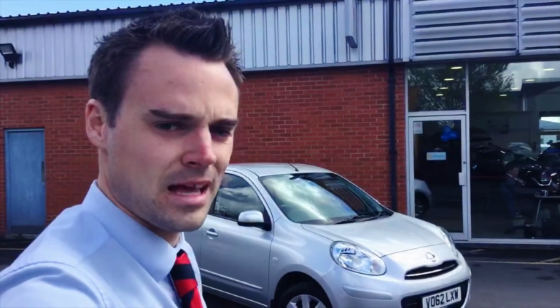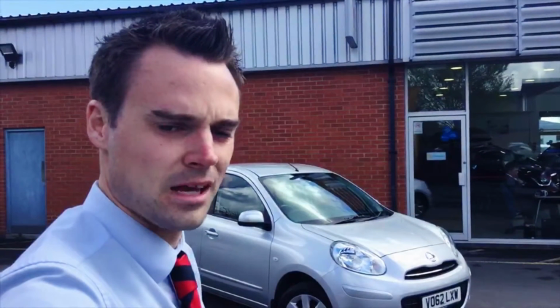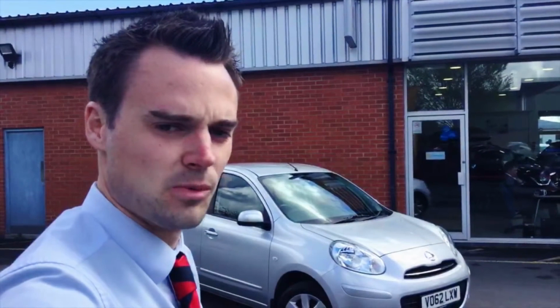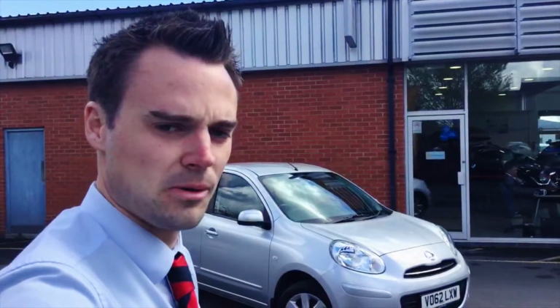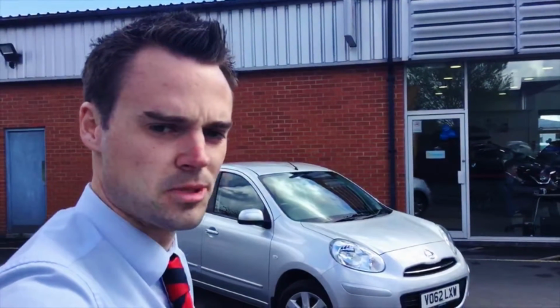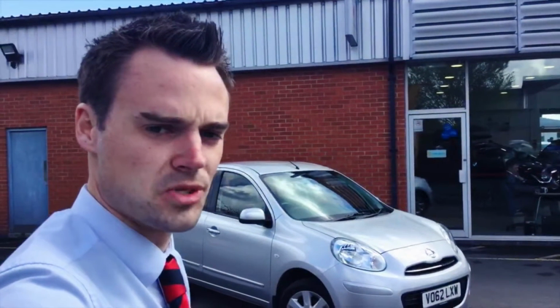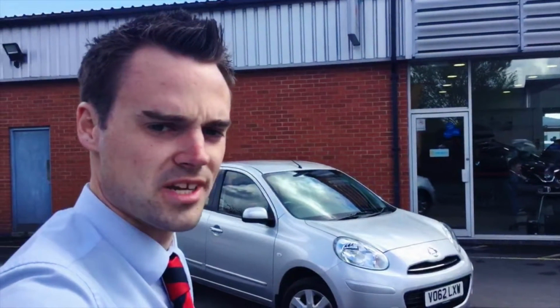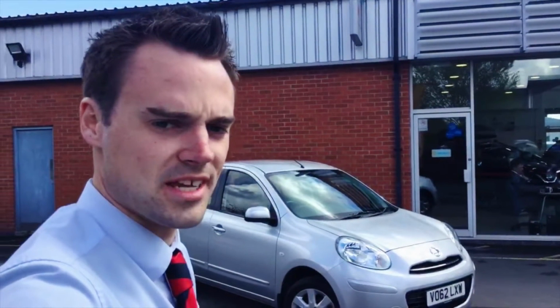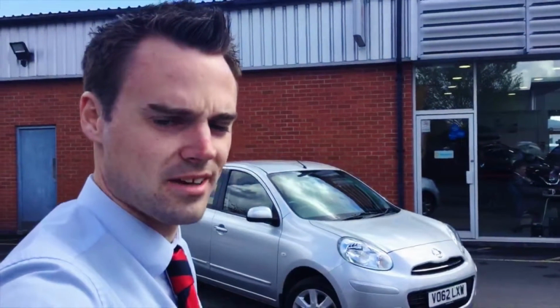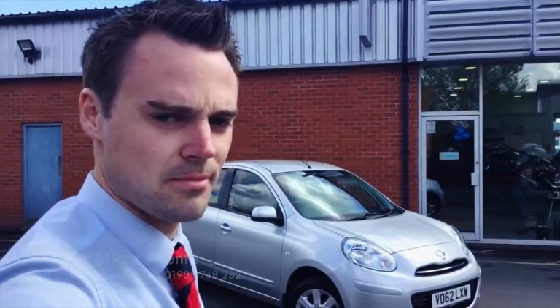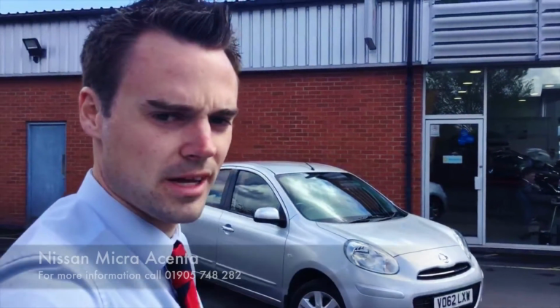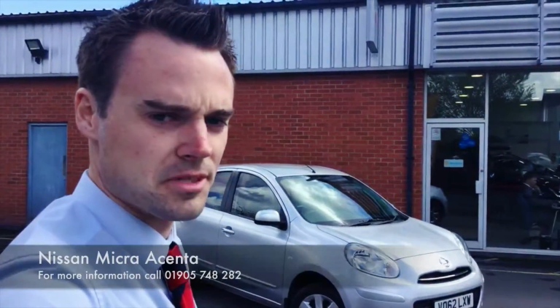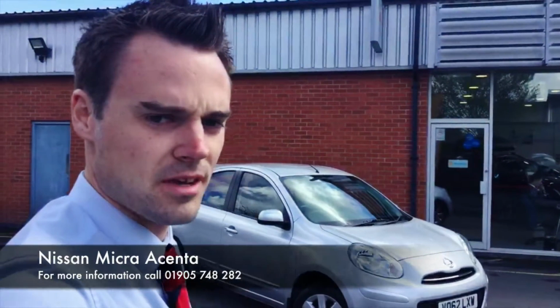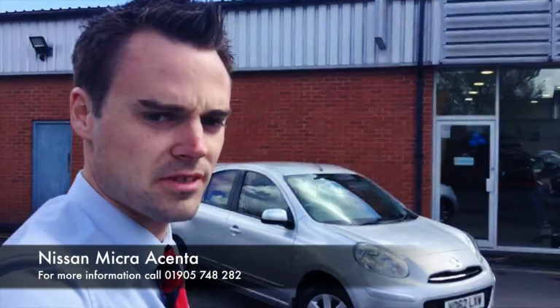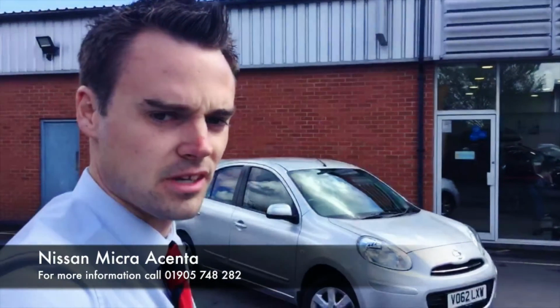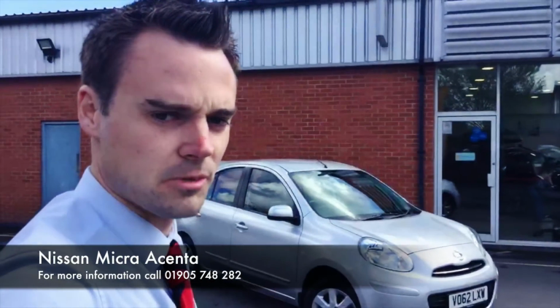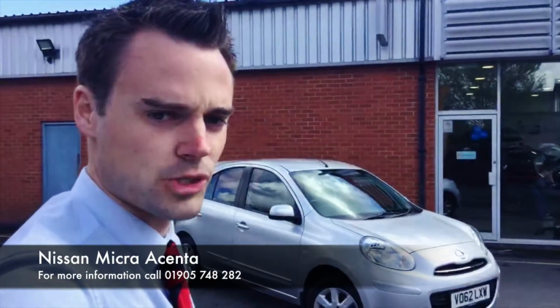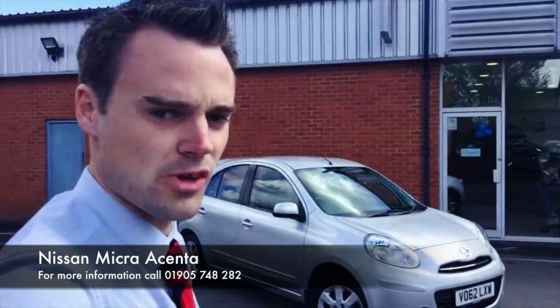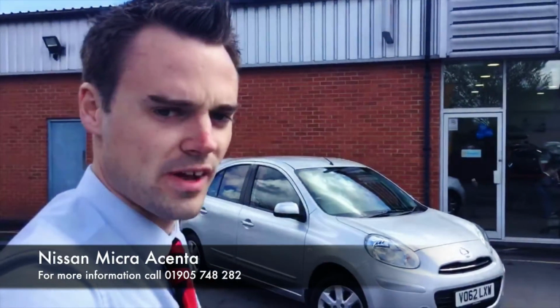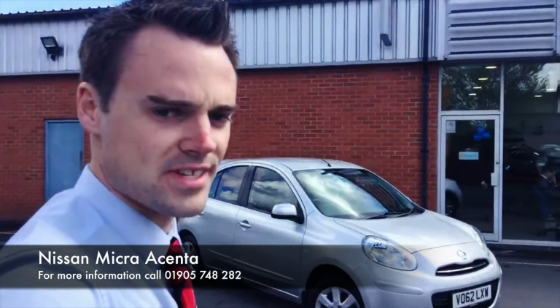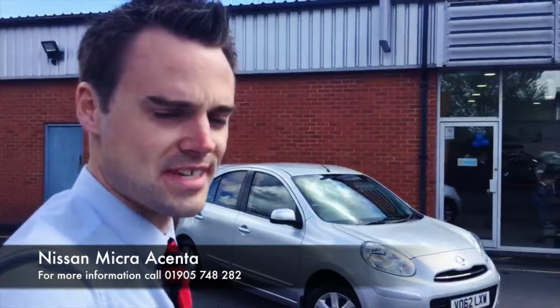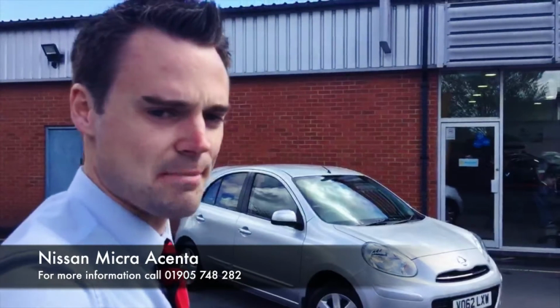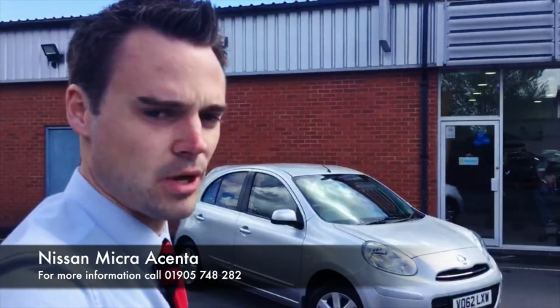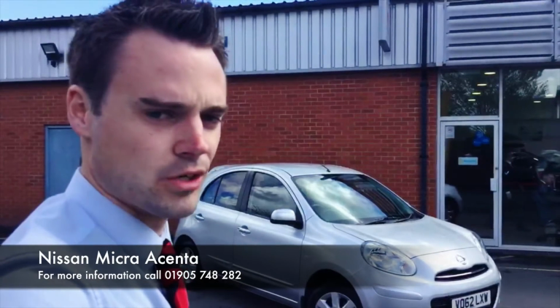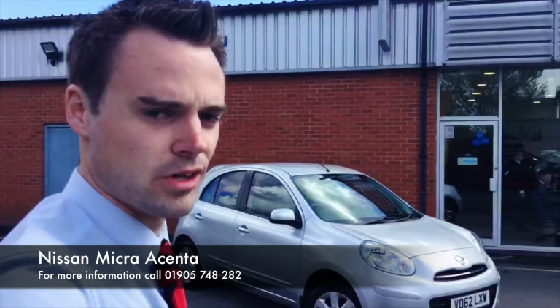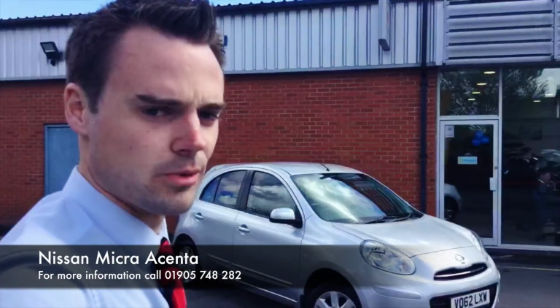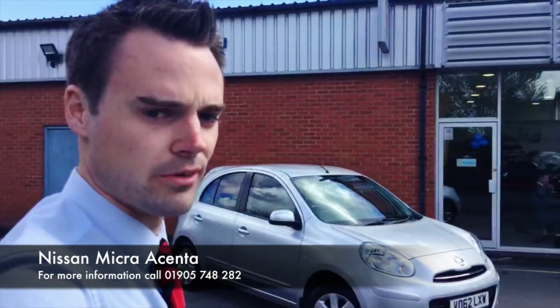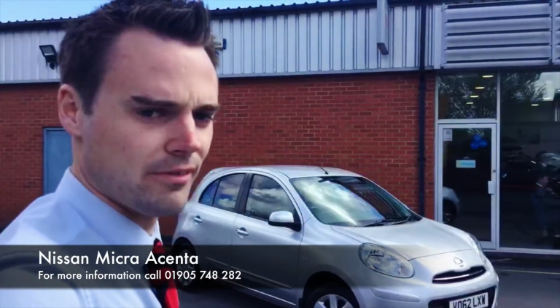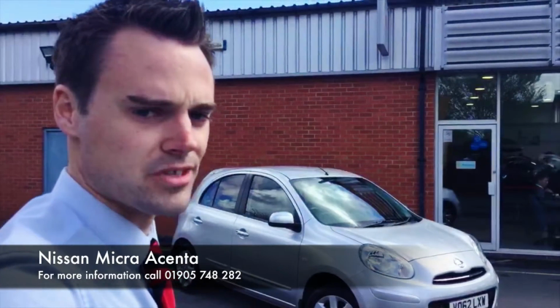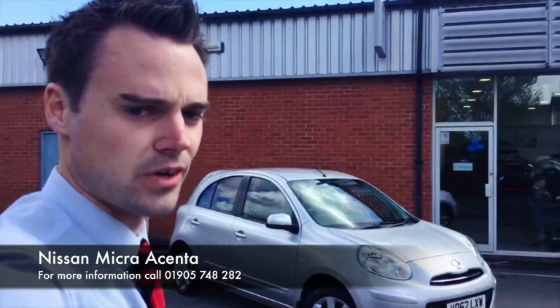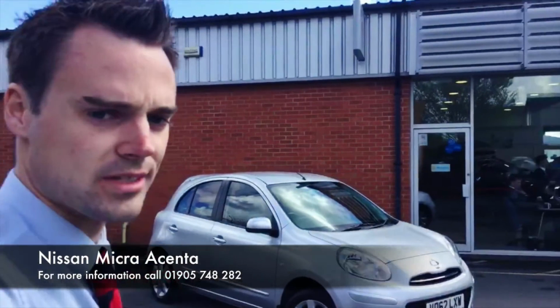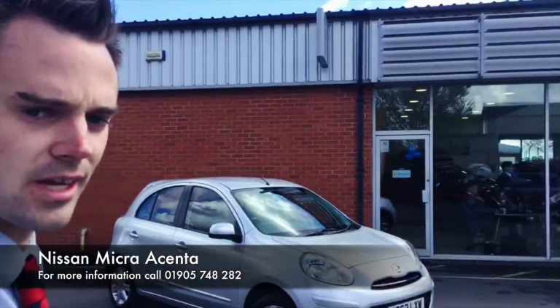Hello and welcome to Worcester Nissan. My name is David and I'm going to show you around this Nissan Micra that we currently have in stock here today.